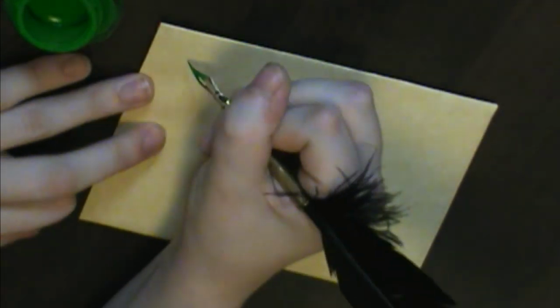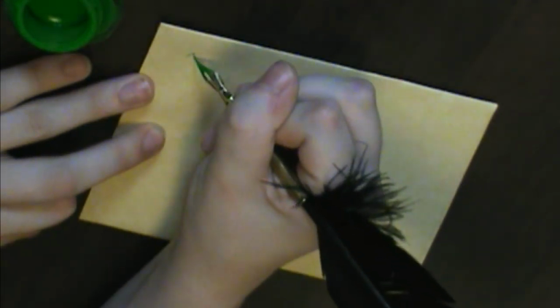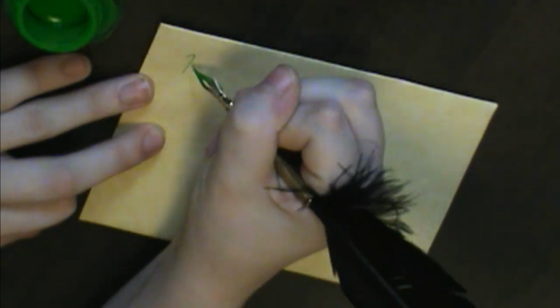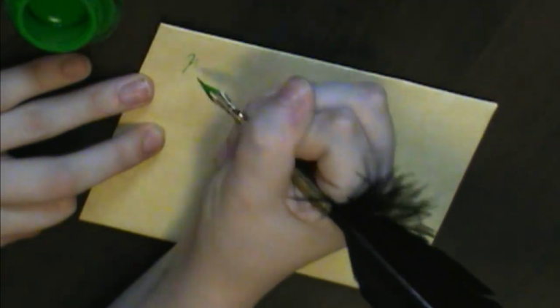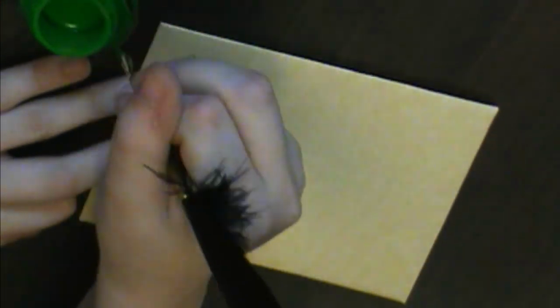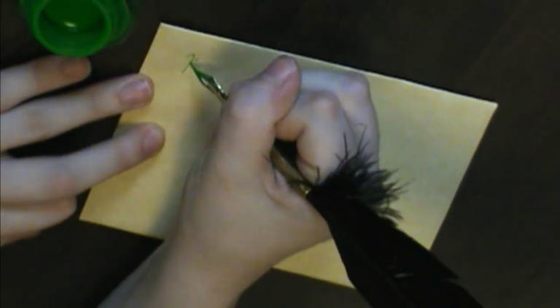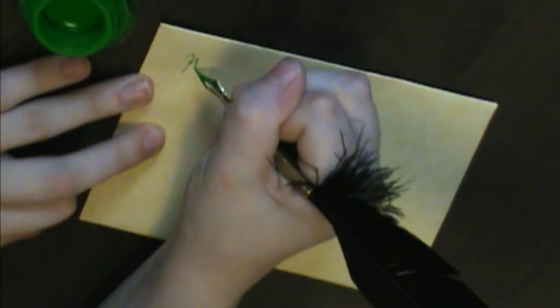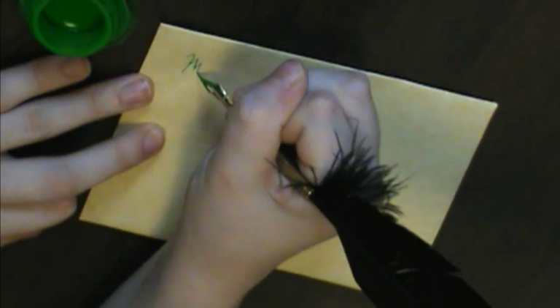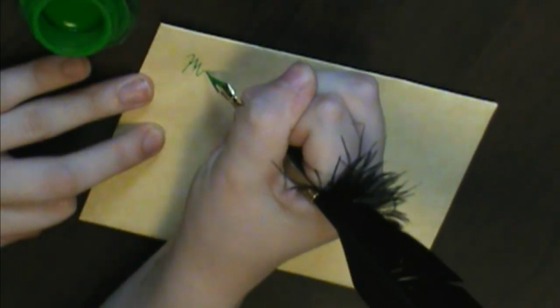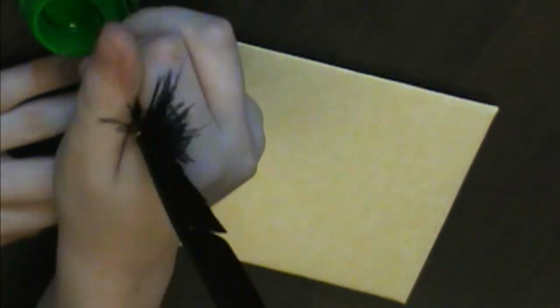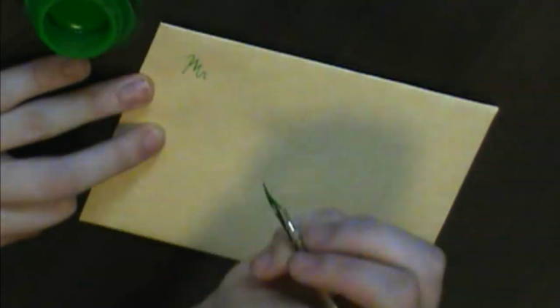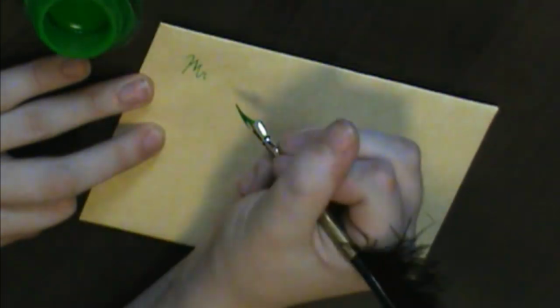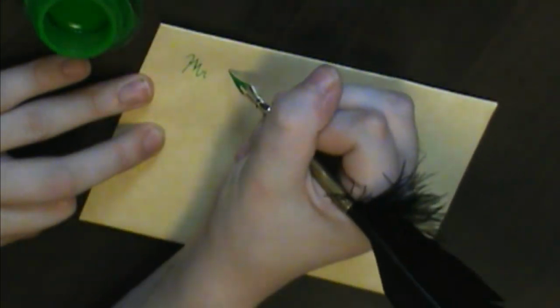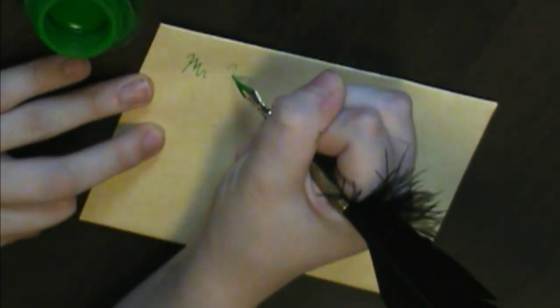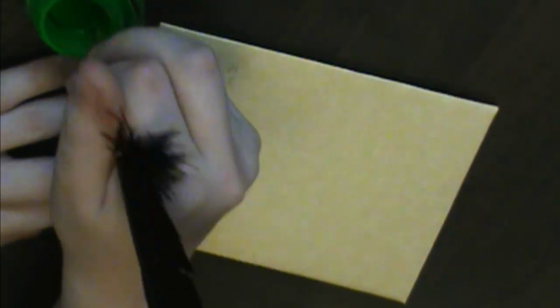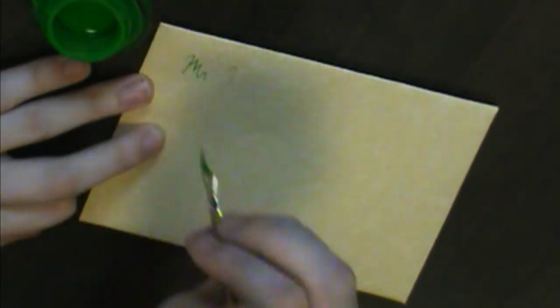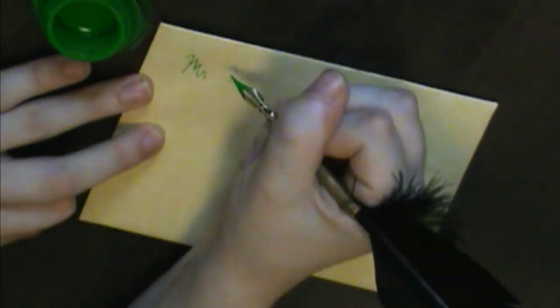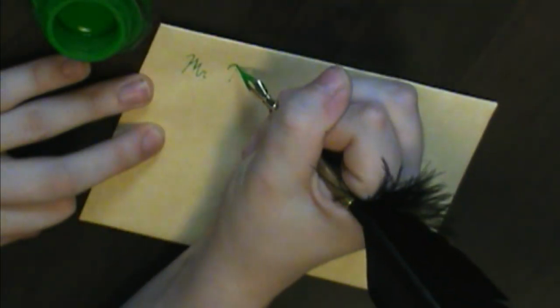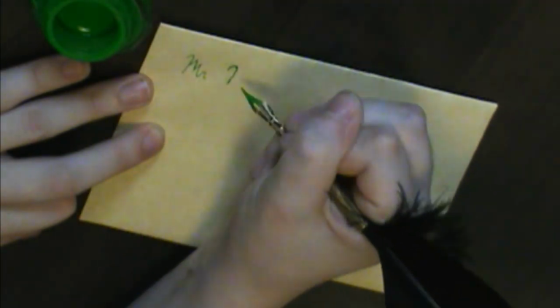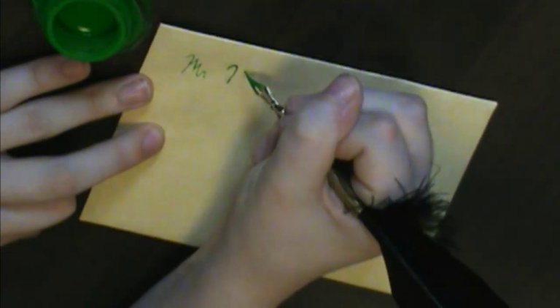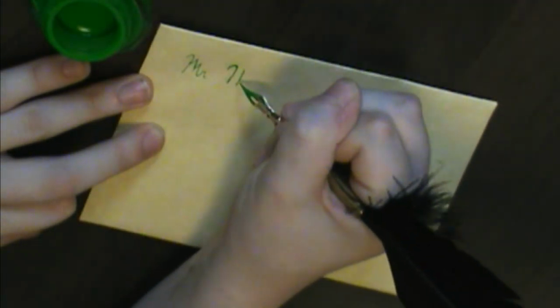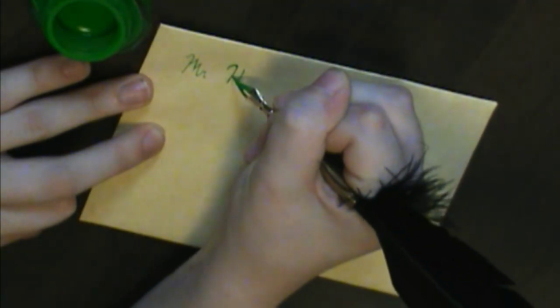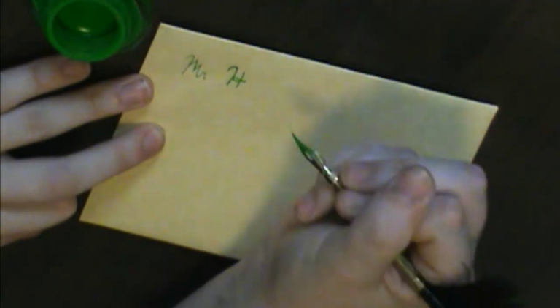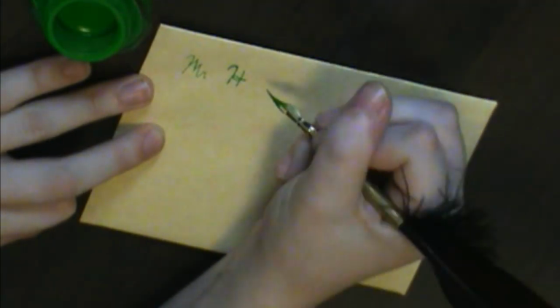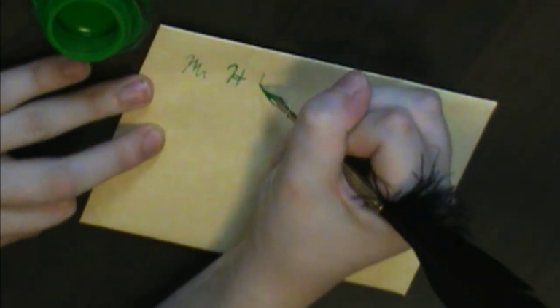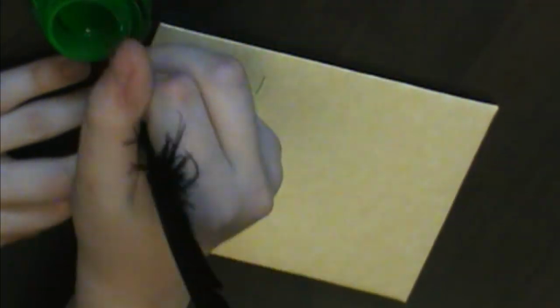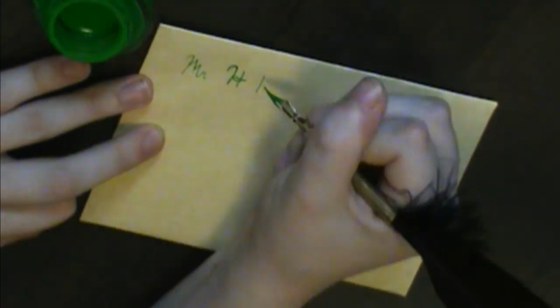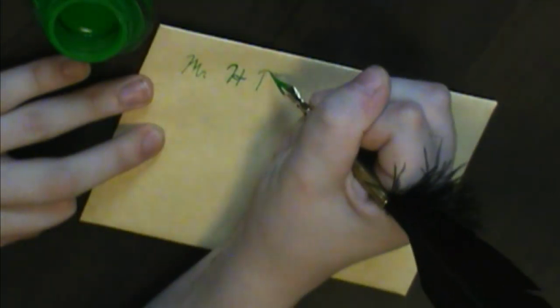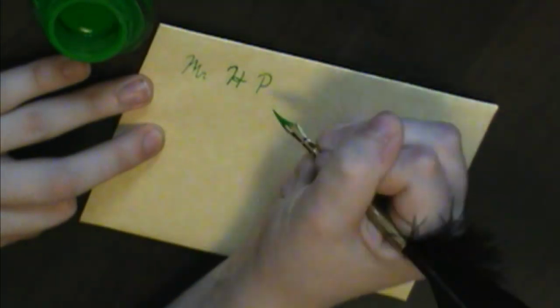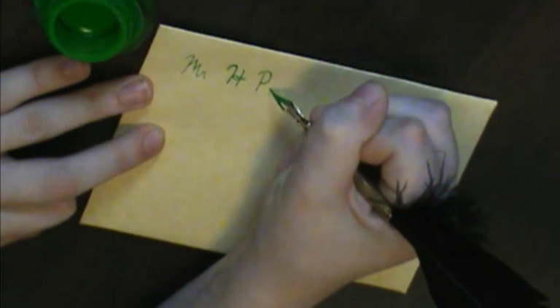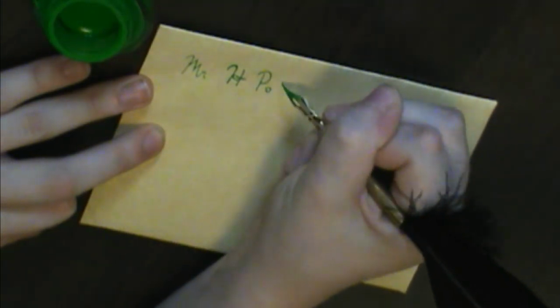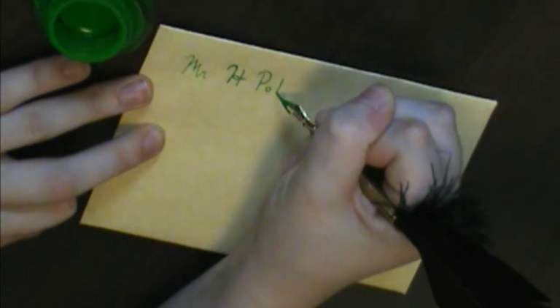As we are creating an envelope, not origami, use scissors to cut along the folds of unnecessary paper. Next, address the envelope, whether to yourself, a friend, or Mr. H. Potter.